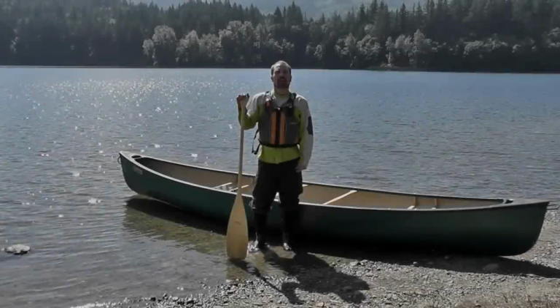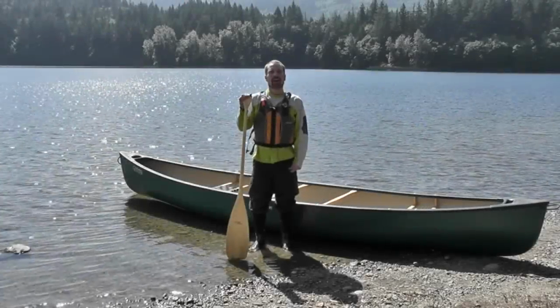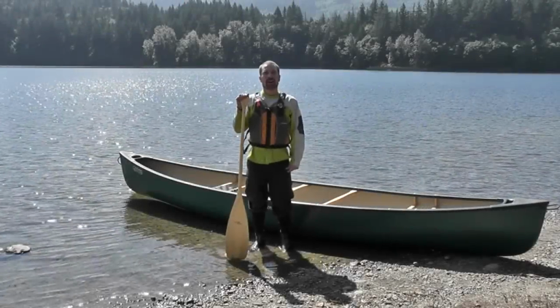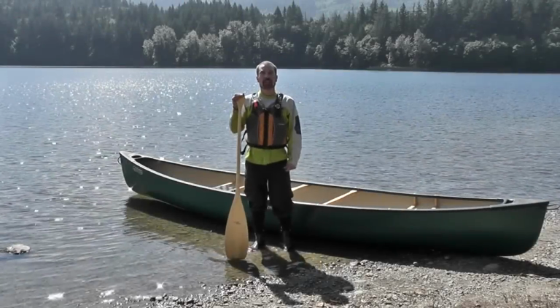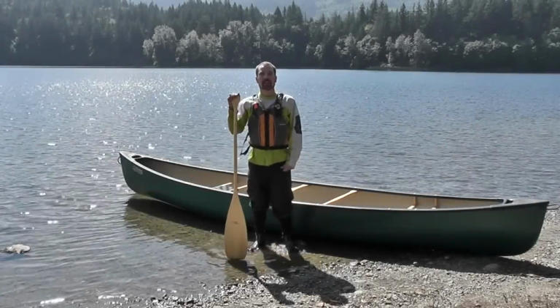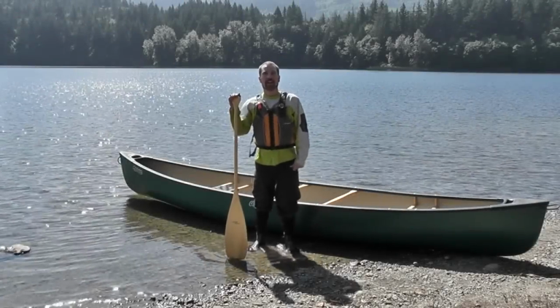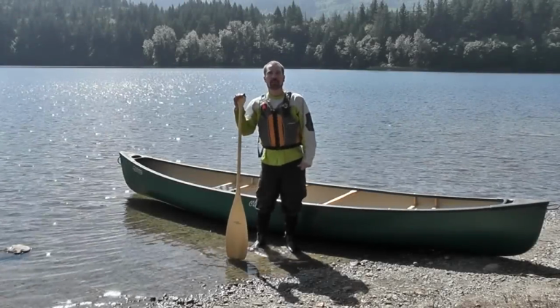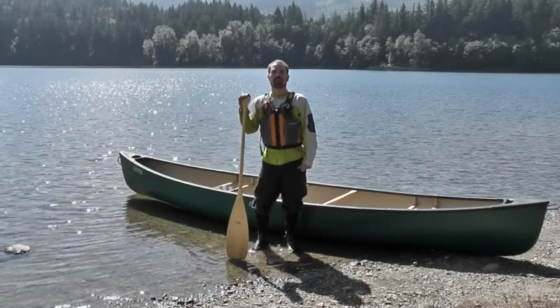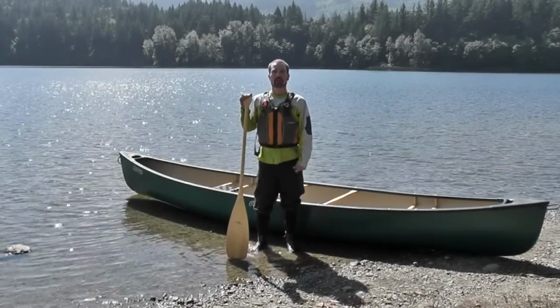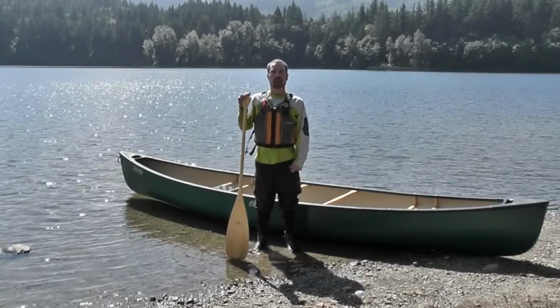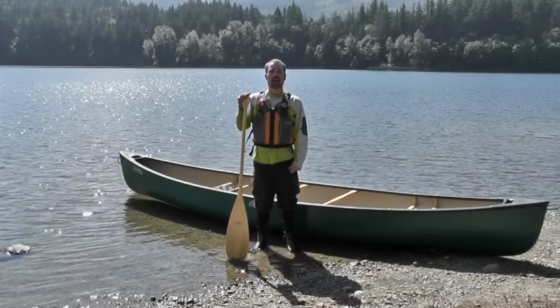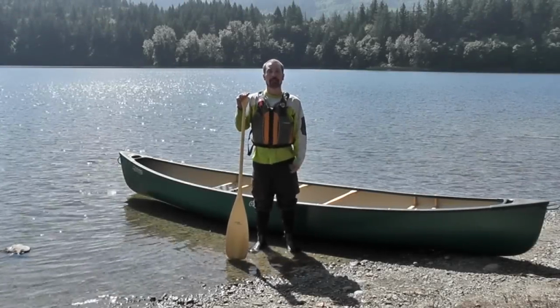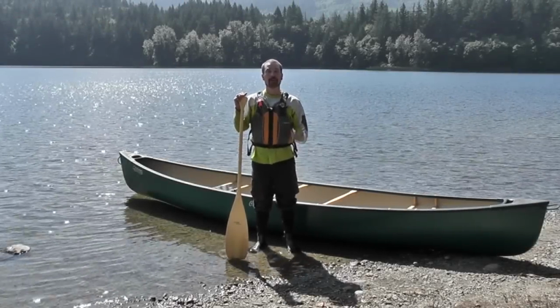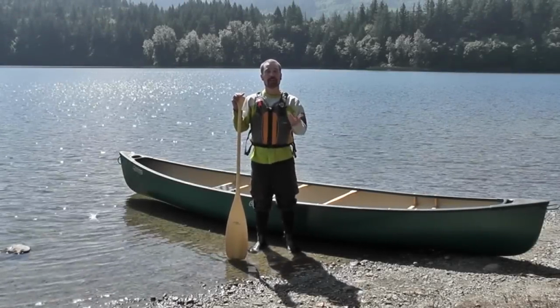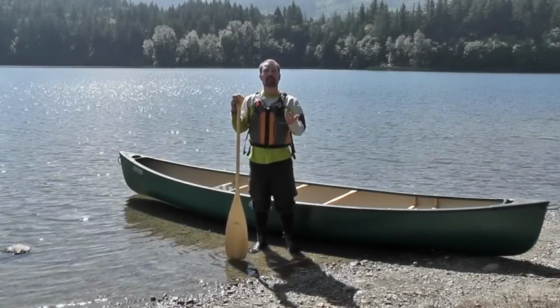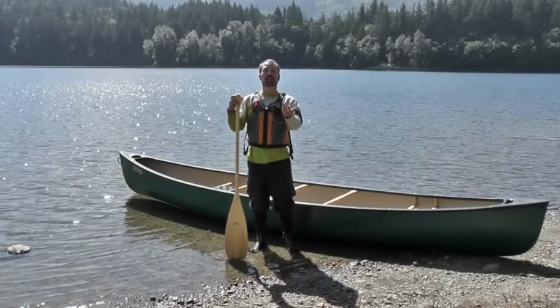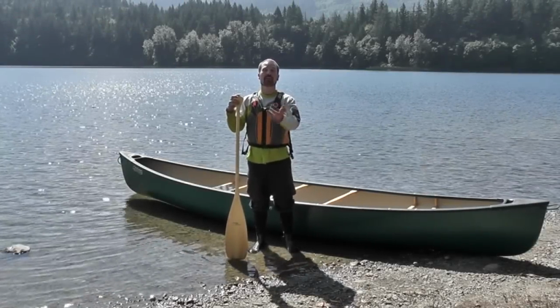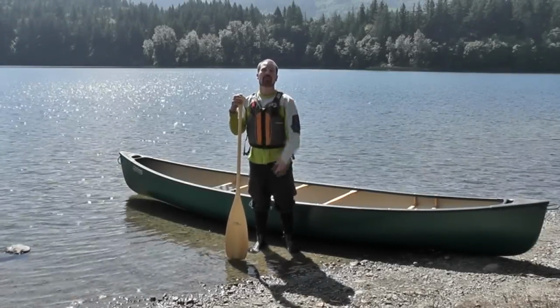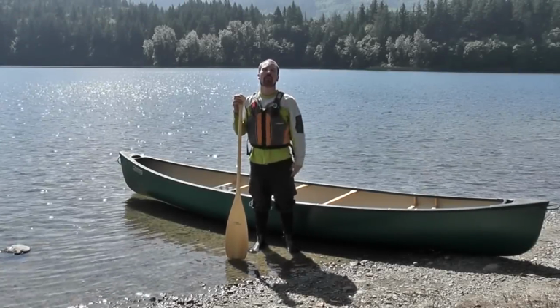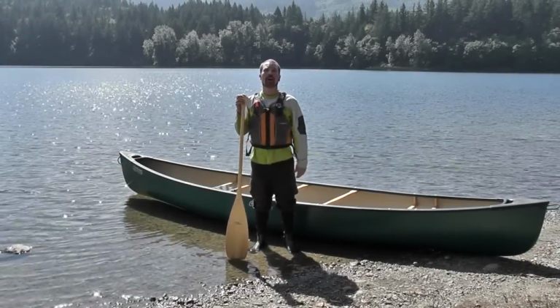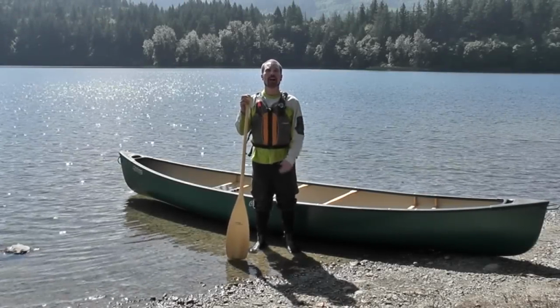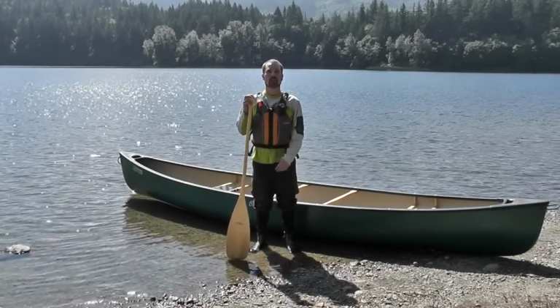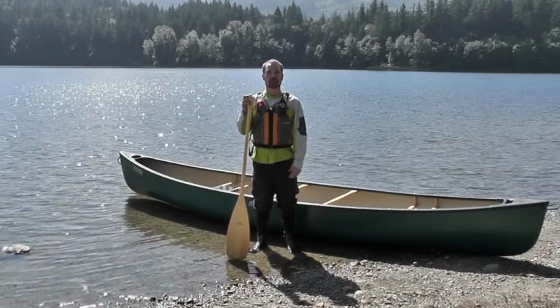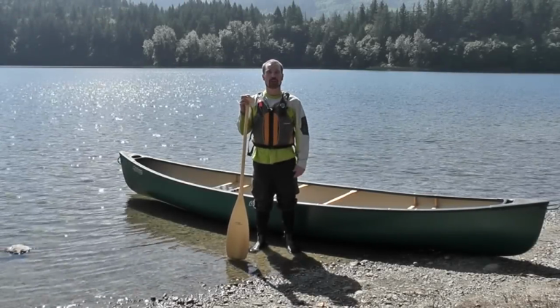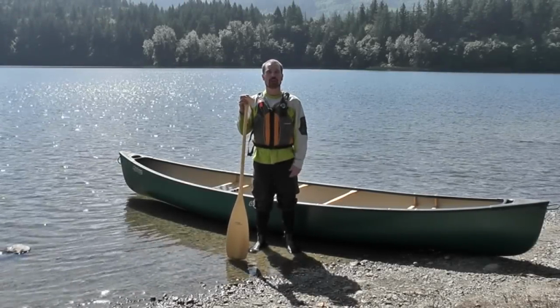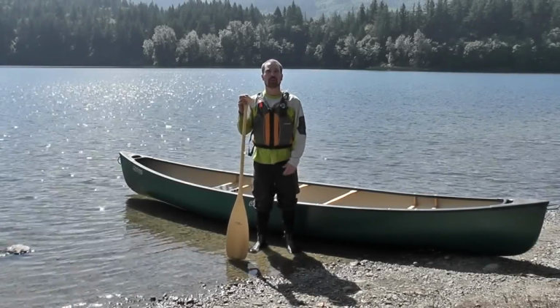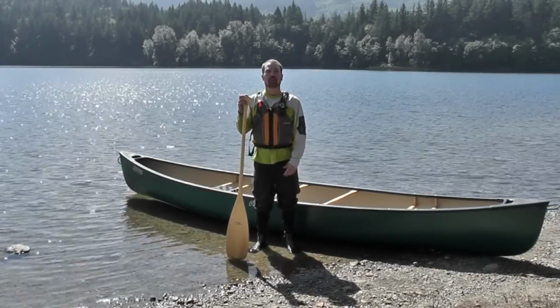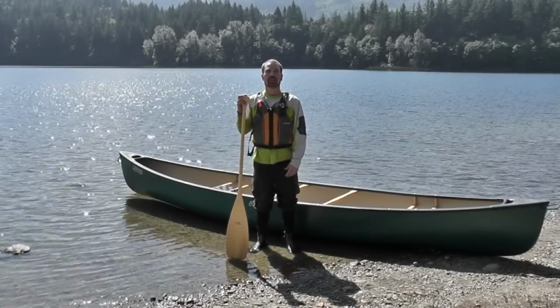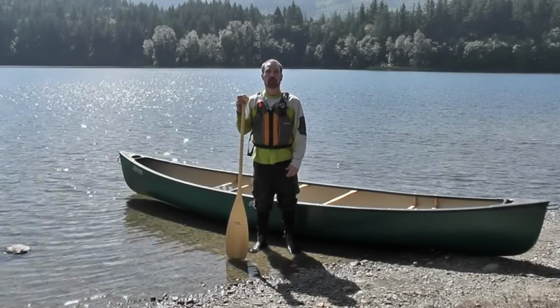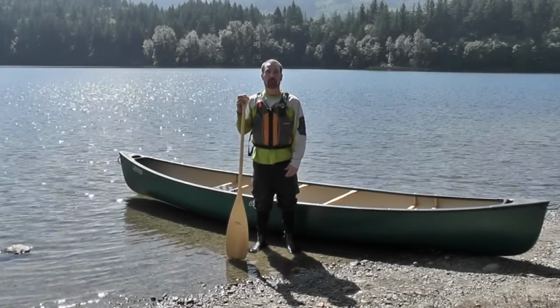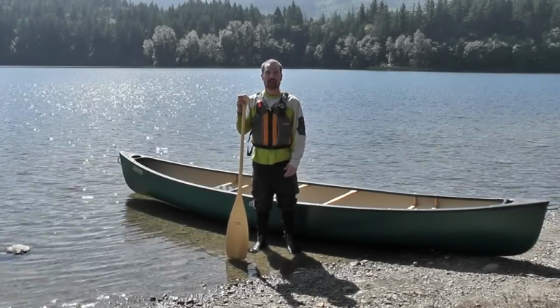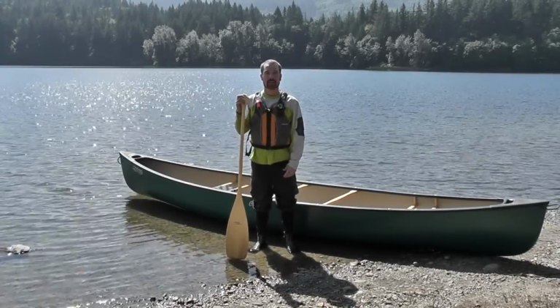Hi, I'm Denny Lang, a professional guide here today to talk to you about how to launch a canoe when solo paddling.